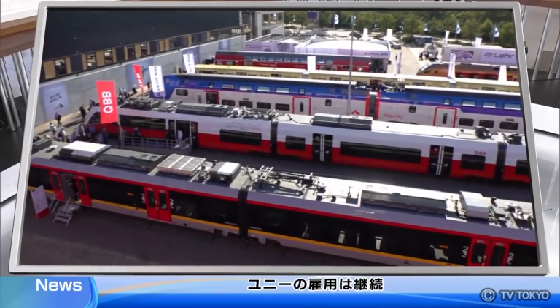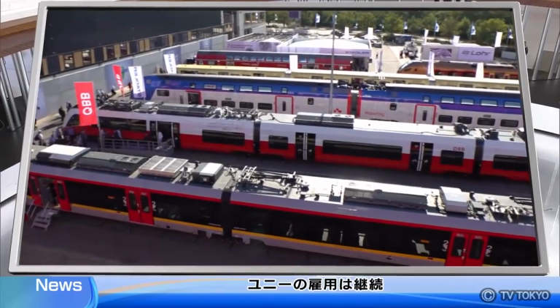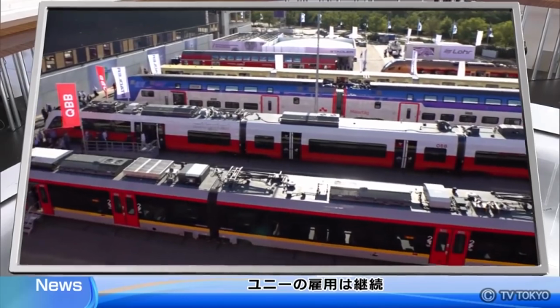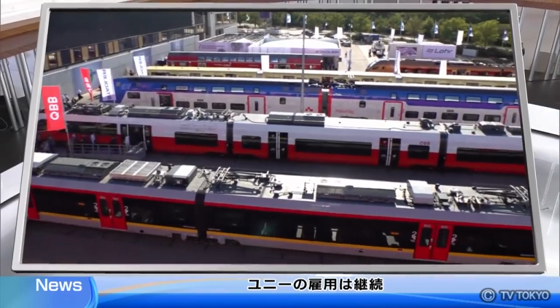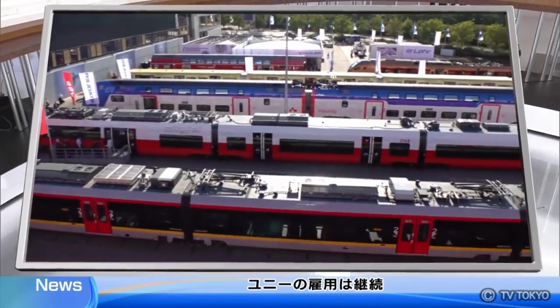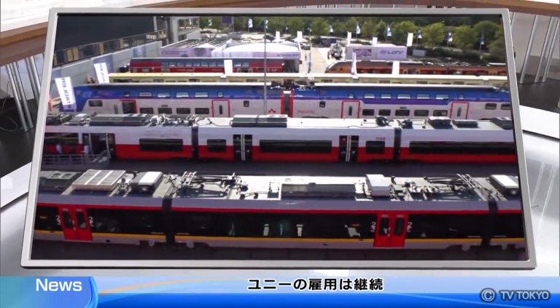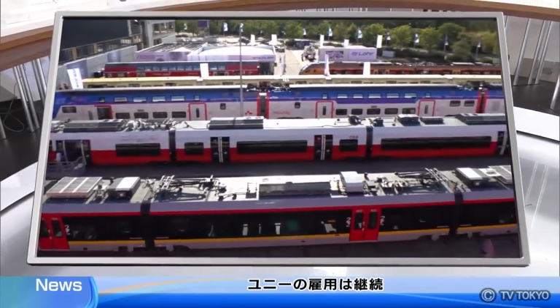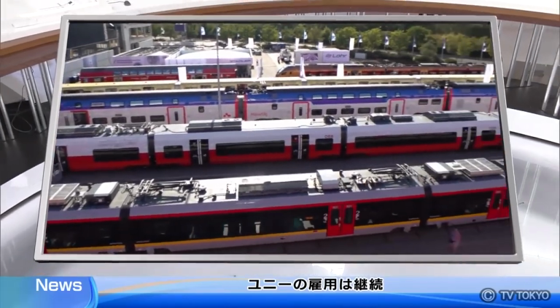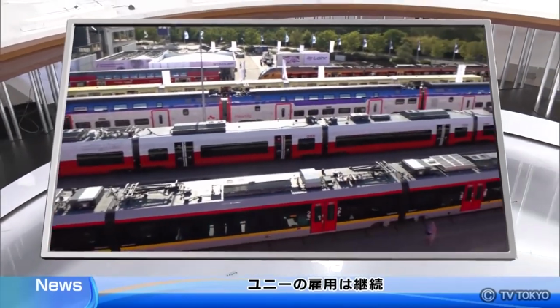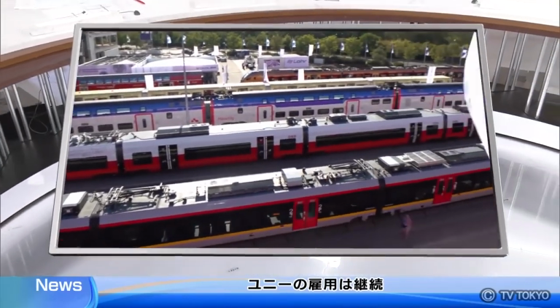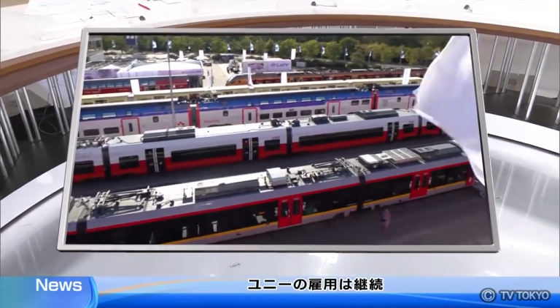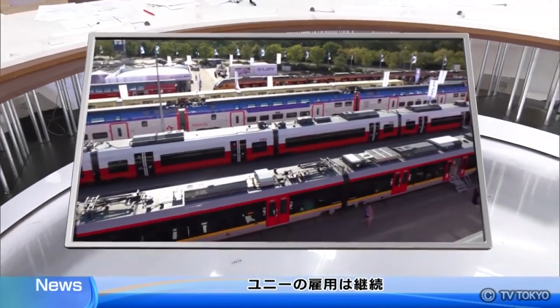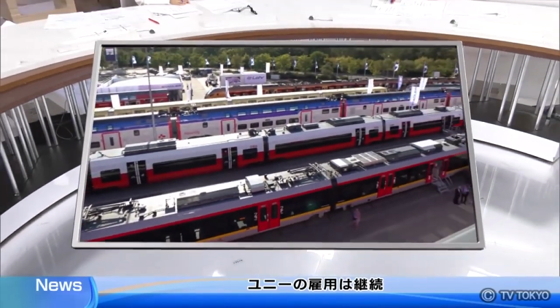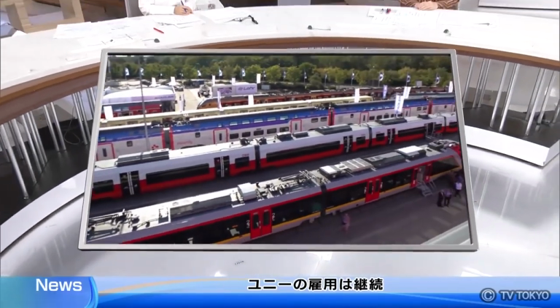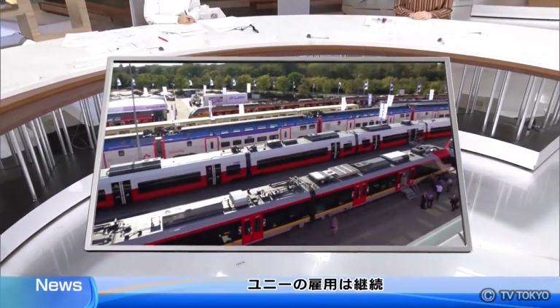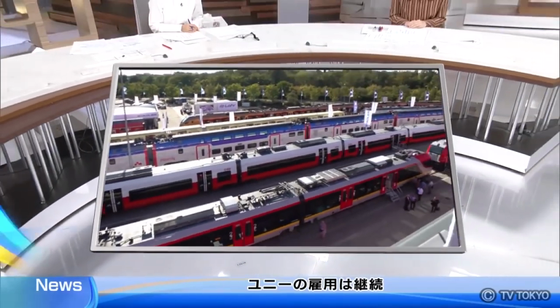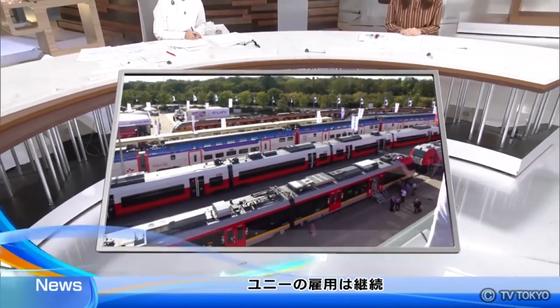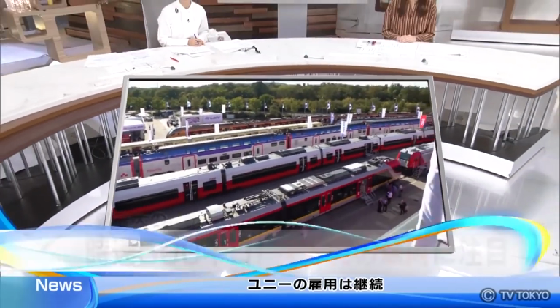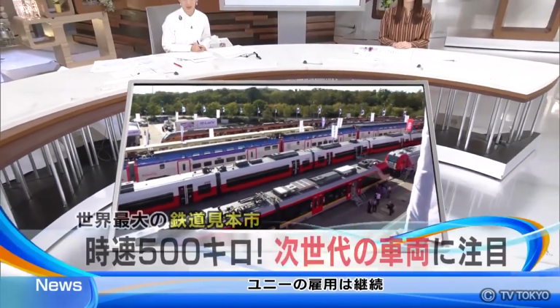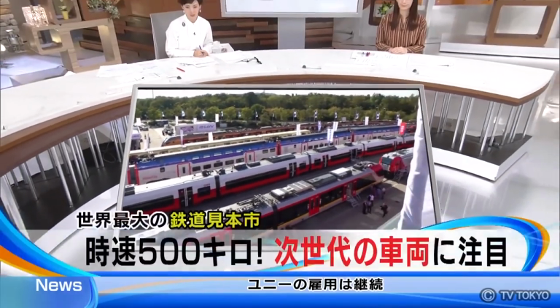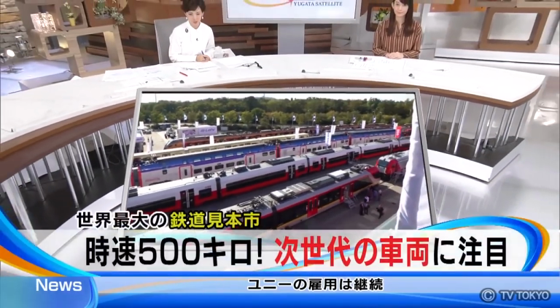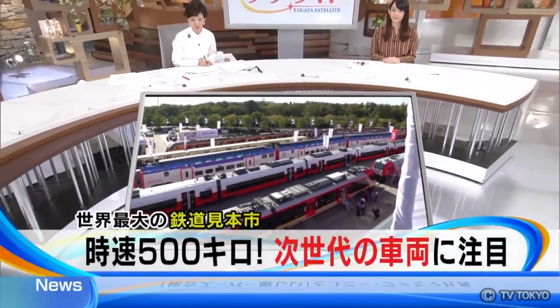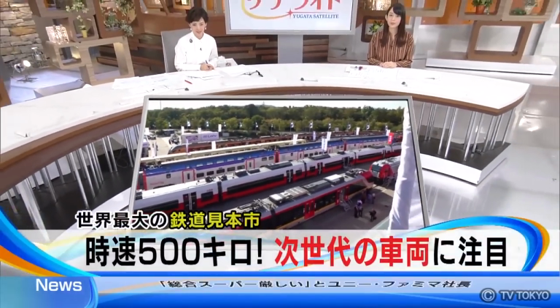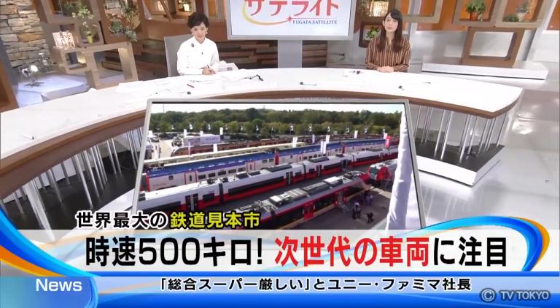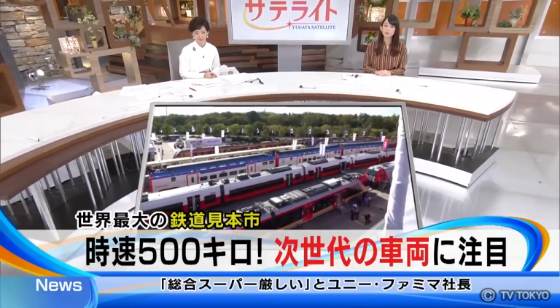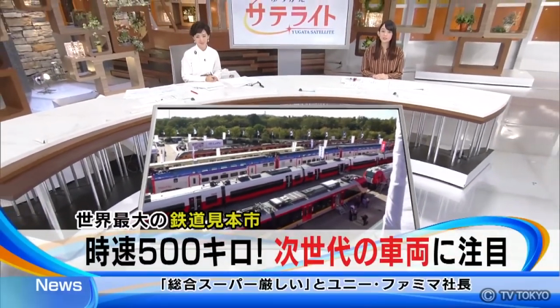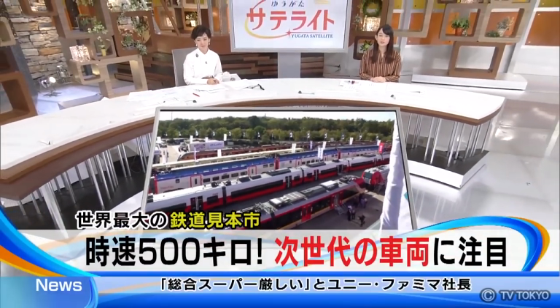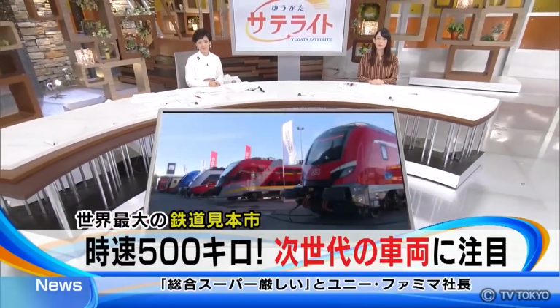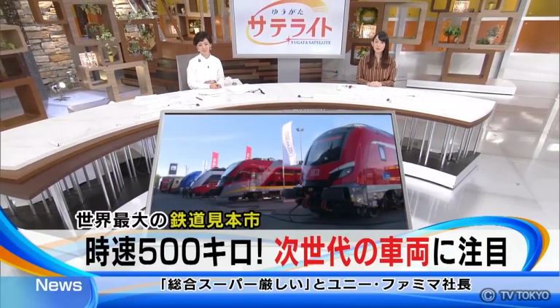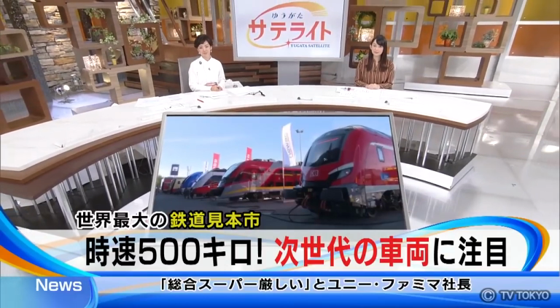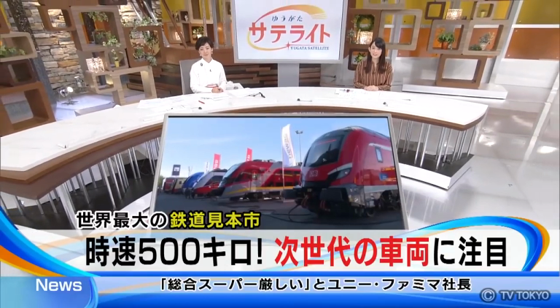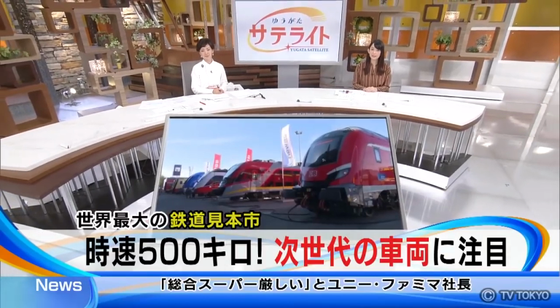Here is the latest report from Berlin, Germany, about the world's largest rail industry trade fair, which was held last month.